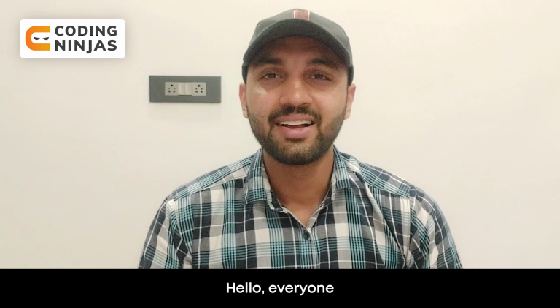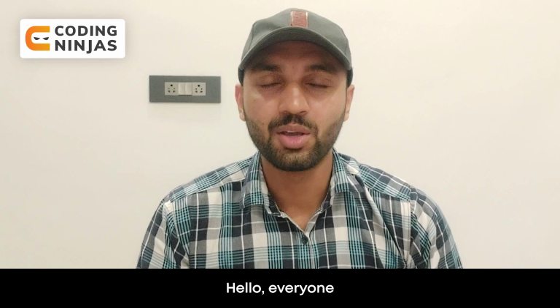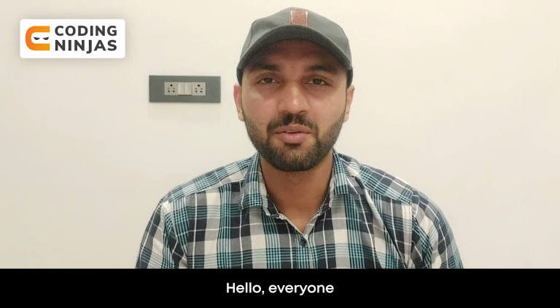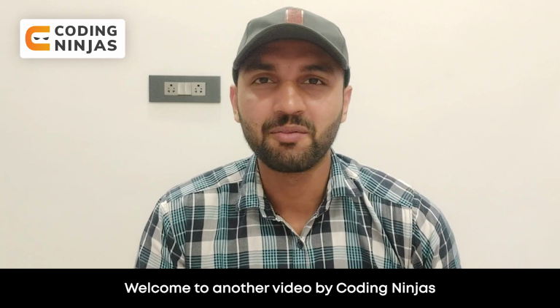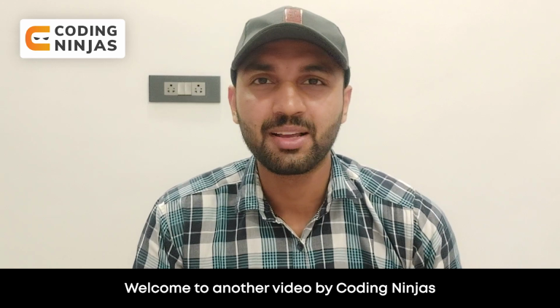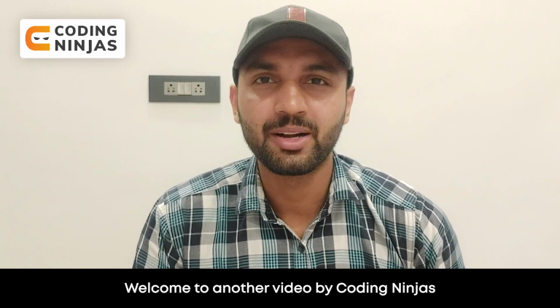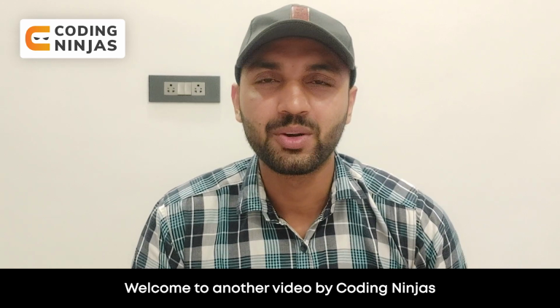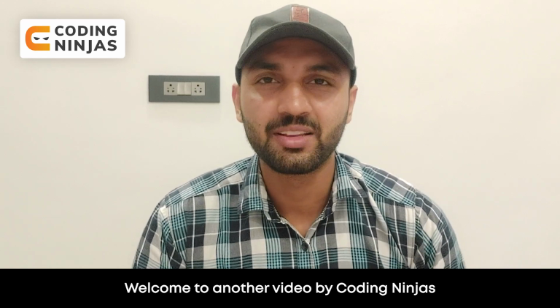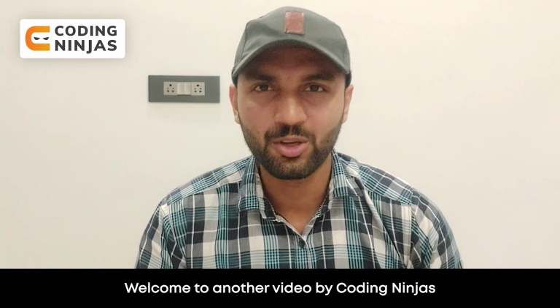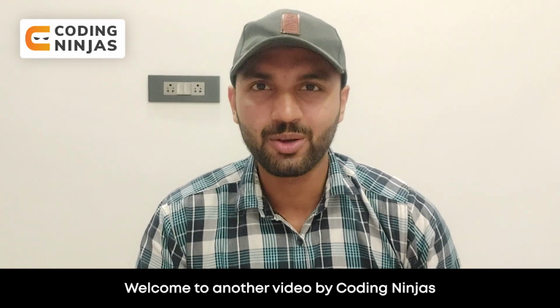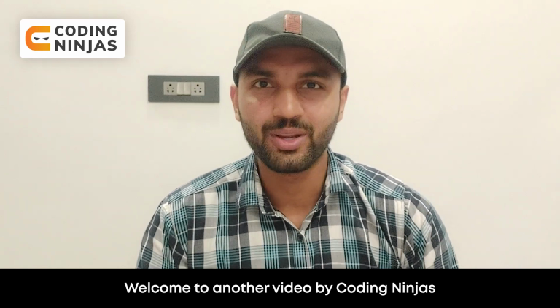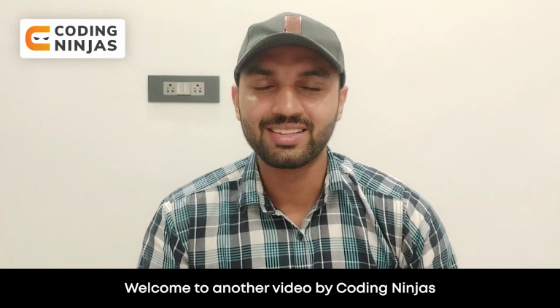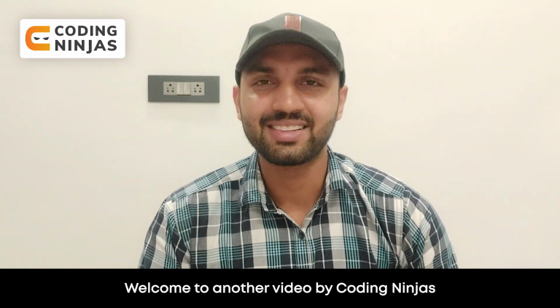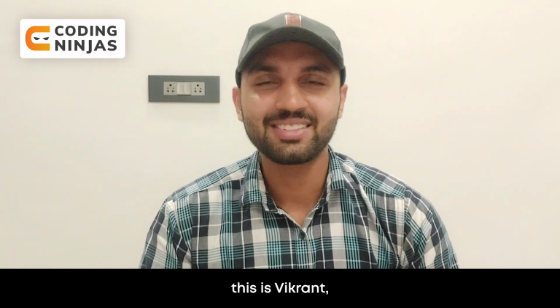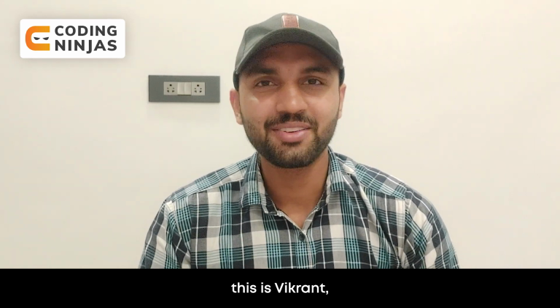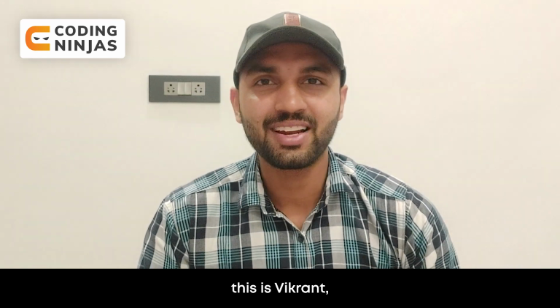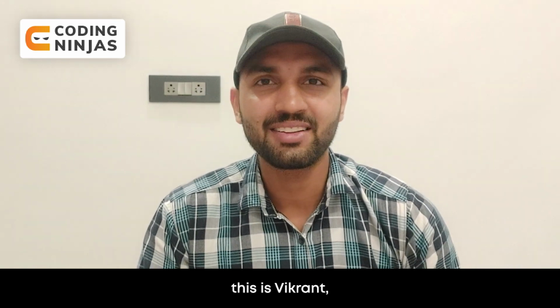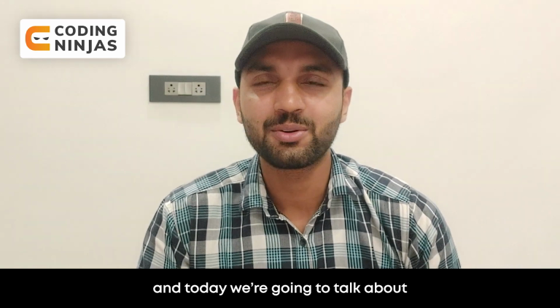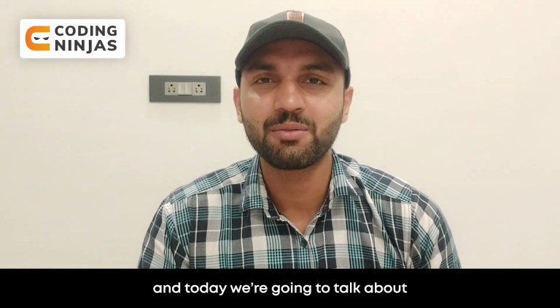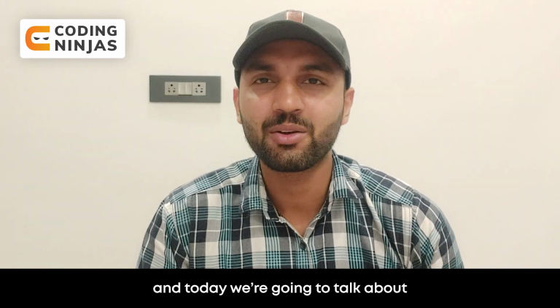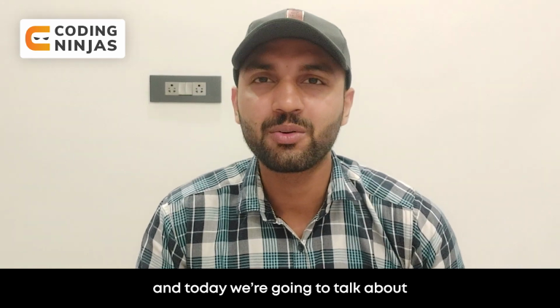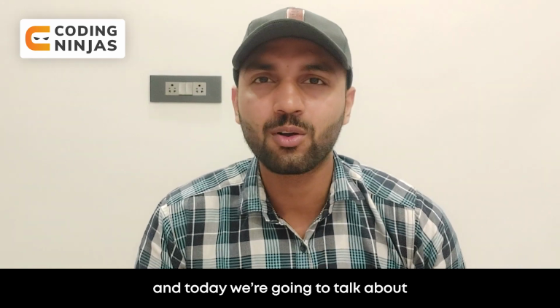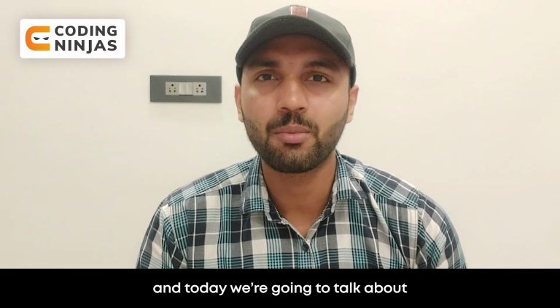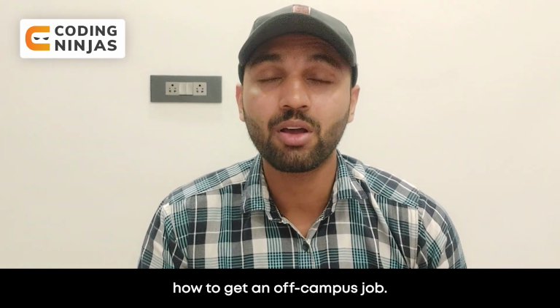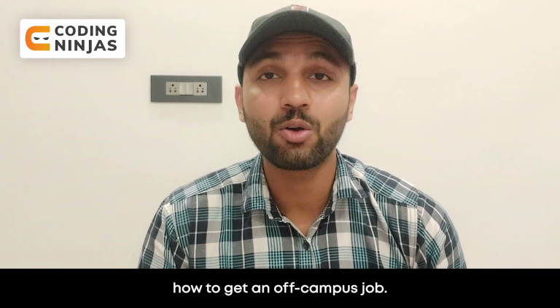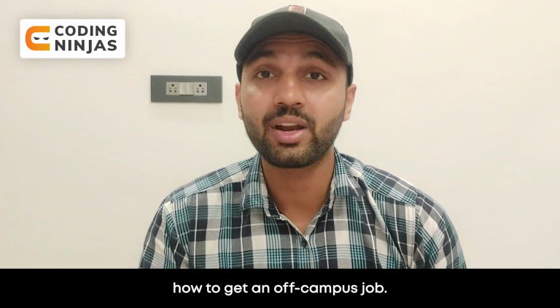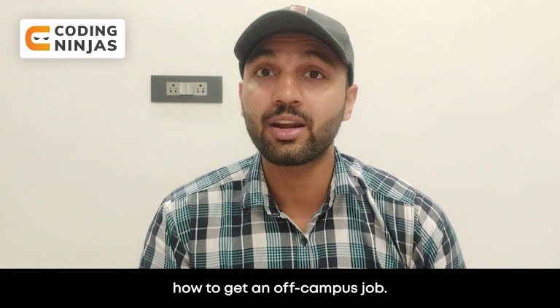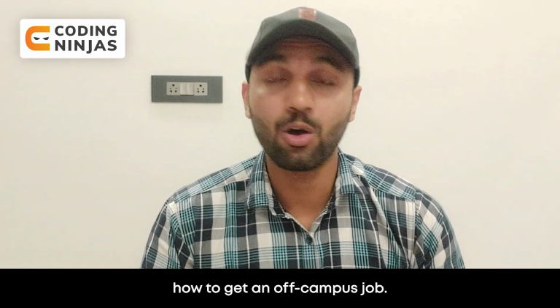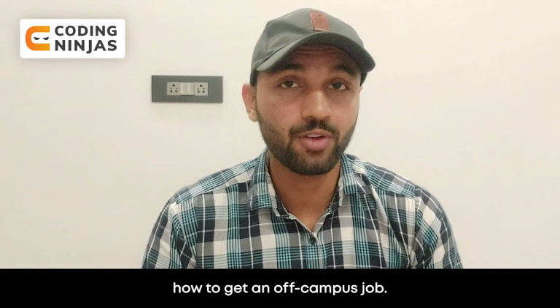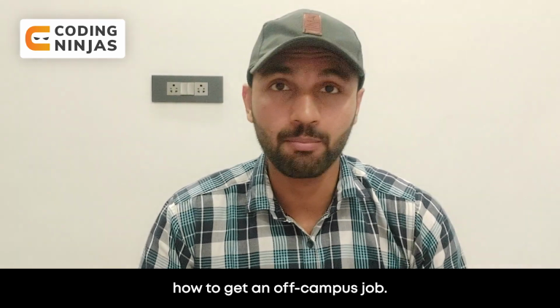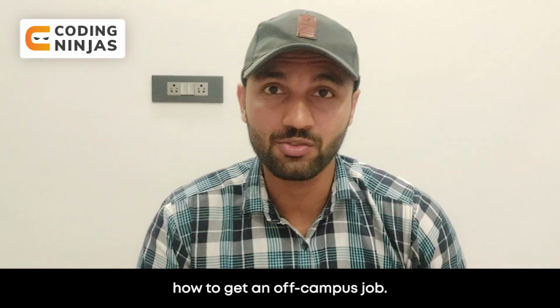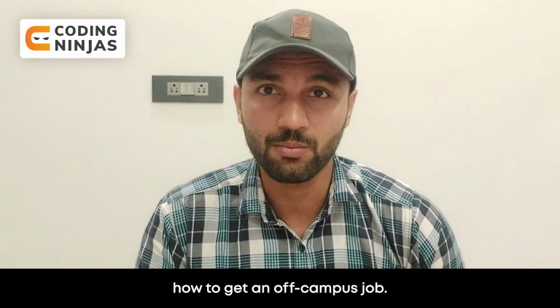Hello everyone, welcome back to another video by CodeInIndia. This is Vikrat and today we are going to talk about how to get an off-campus job.